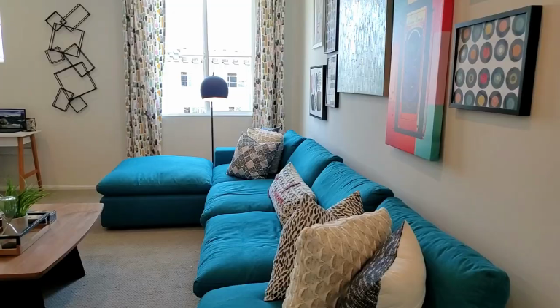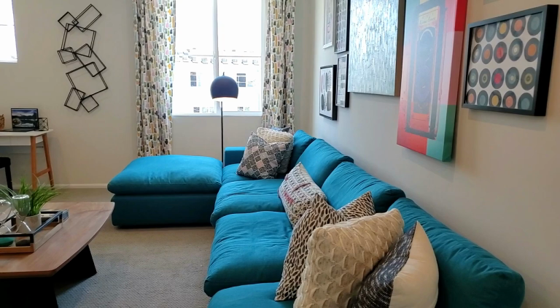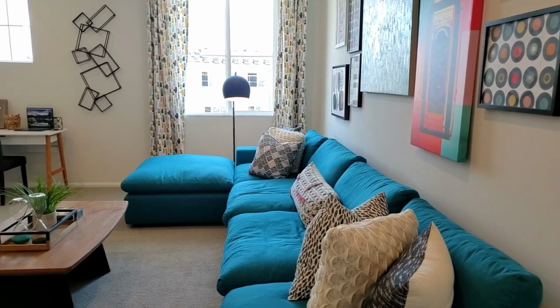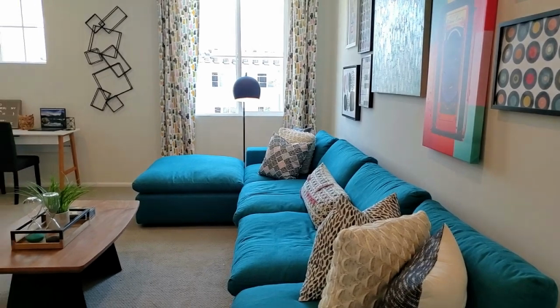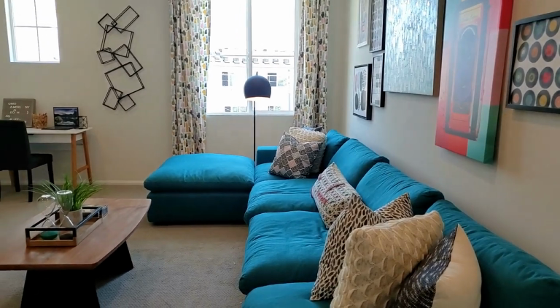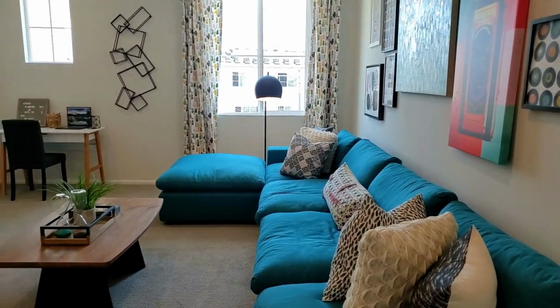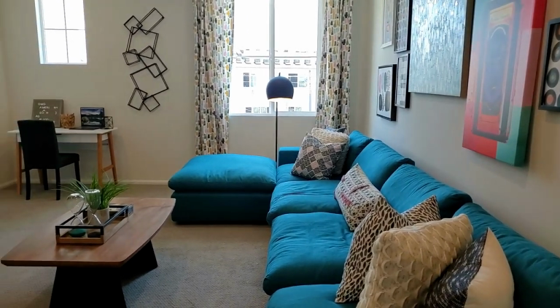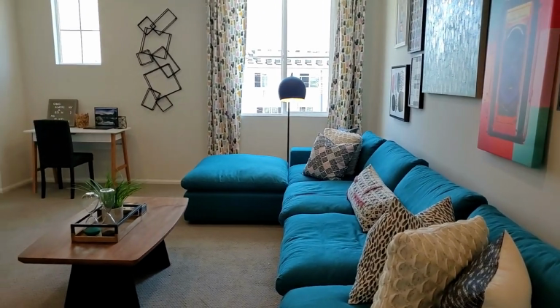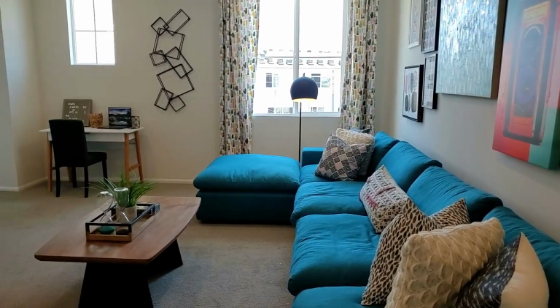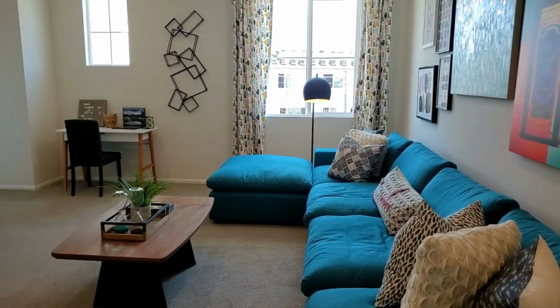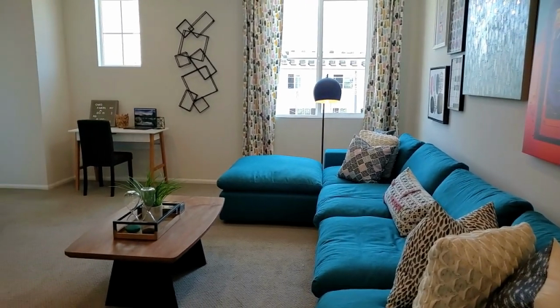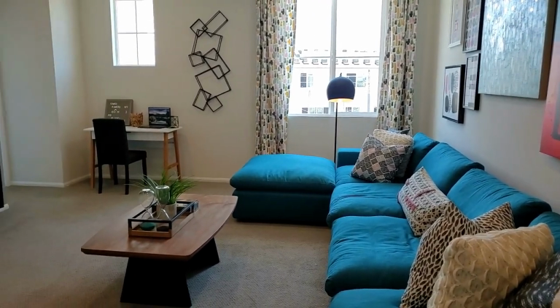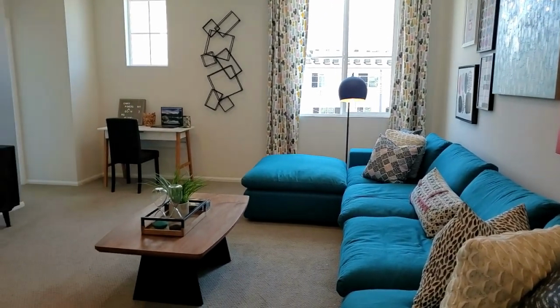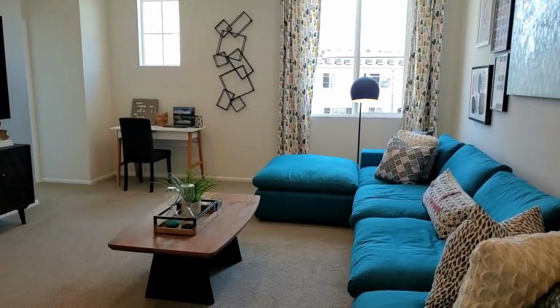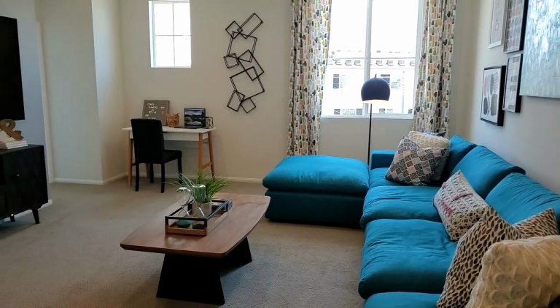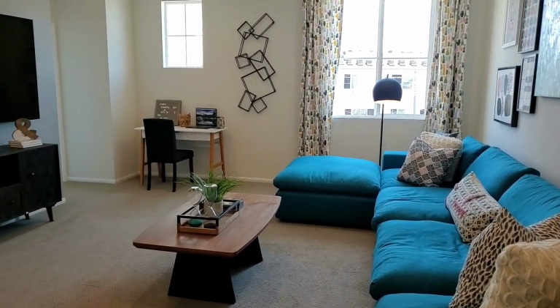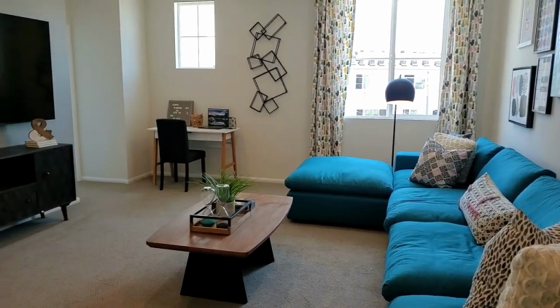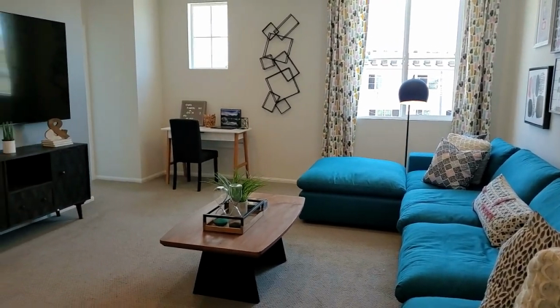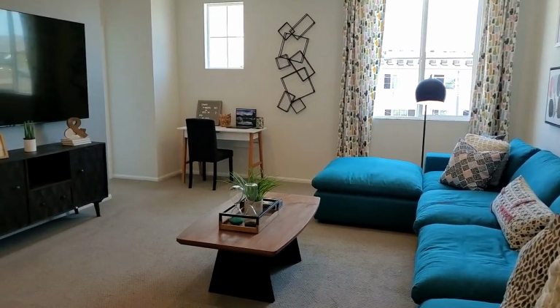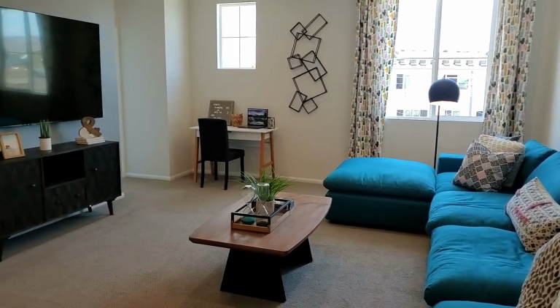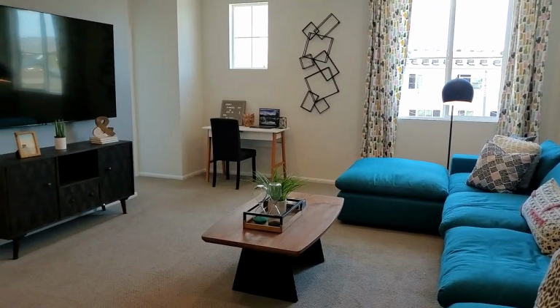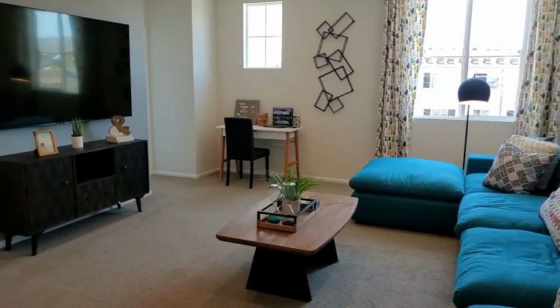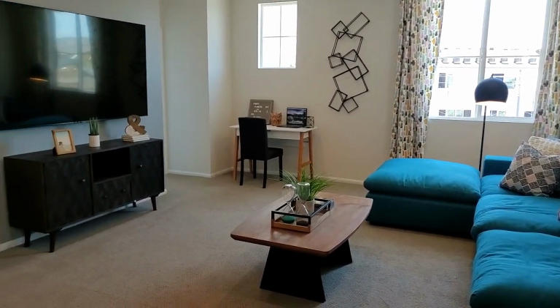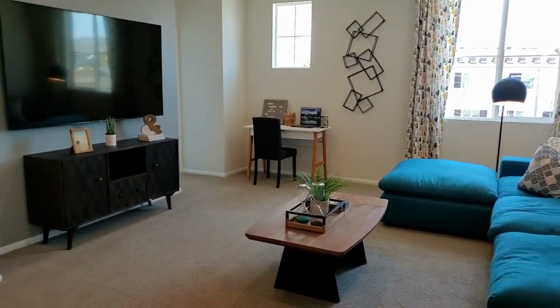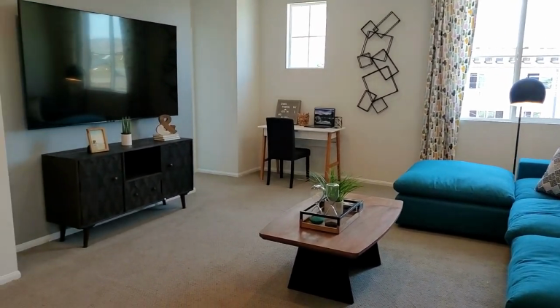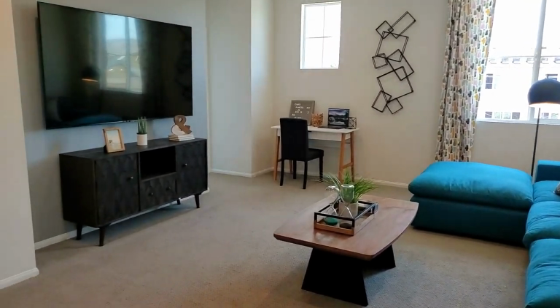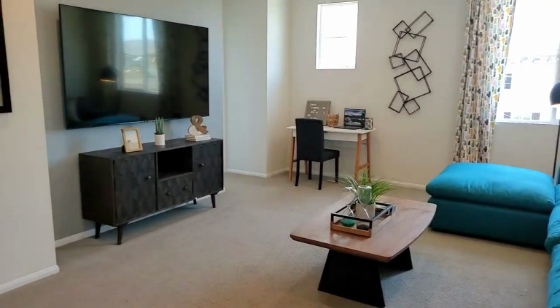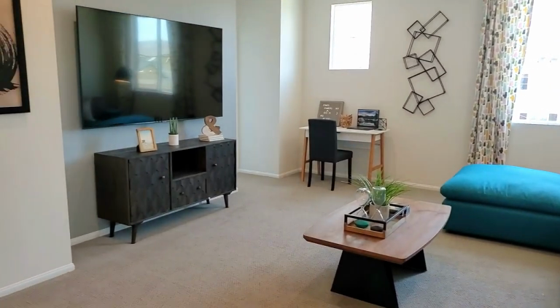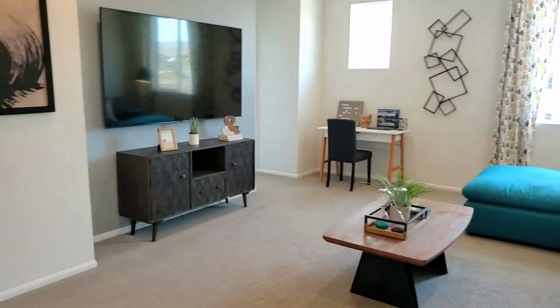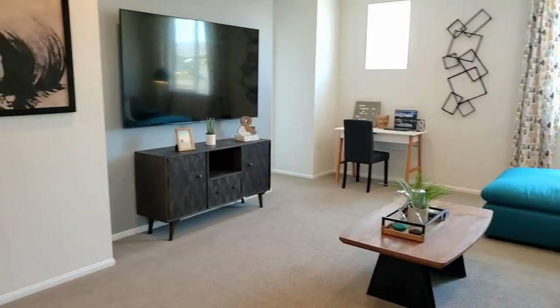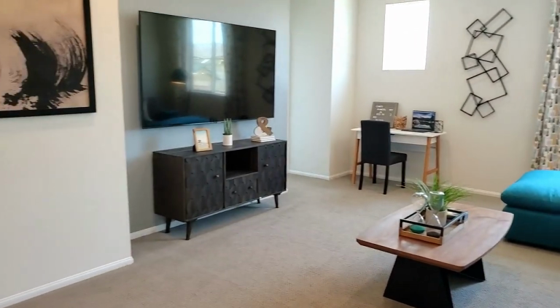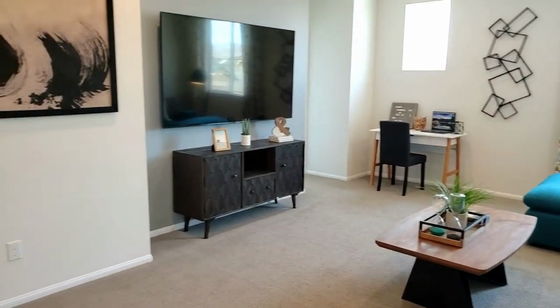Look at this loft. It would make a great area for relaxing, studying, movie nights, or slumber parties.